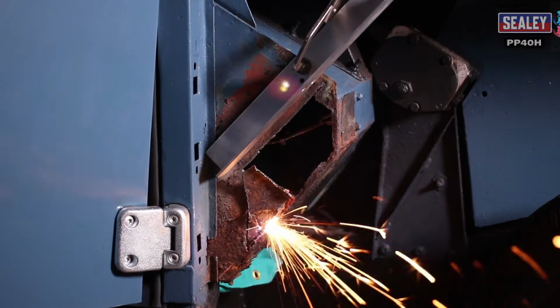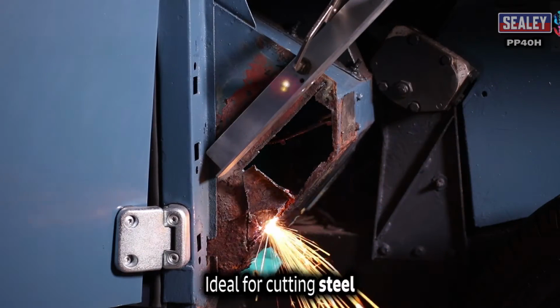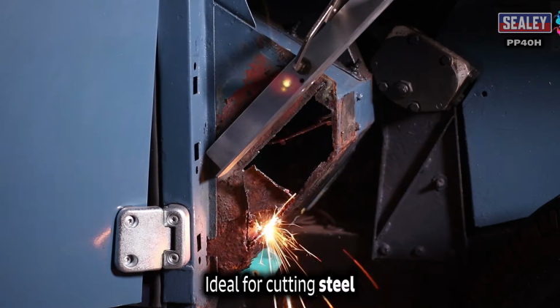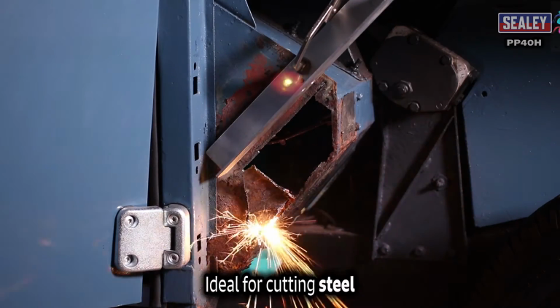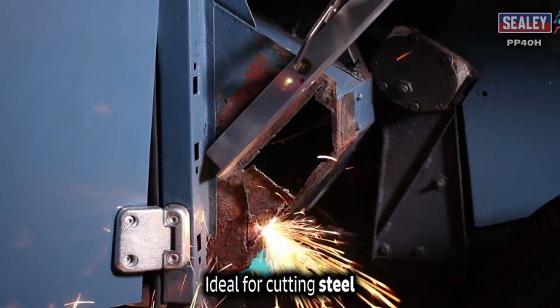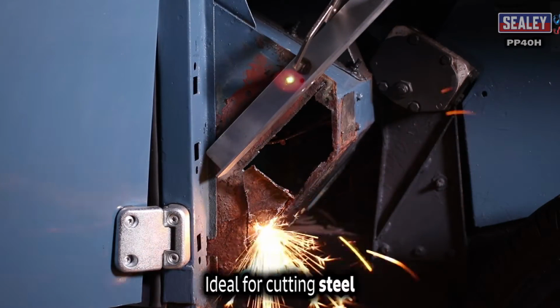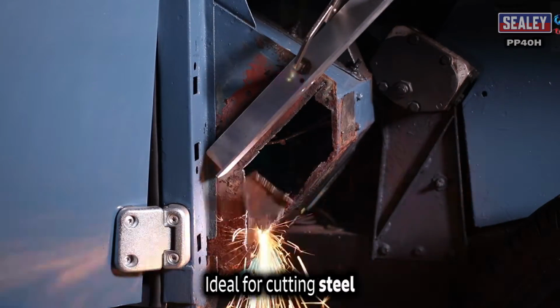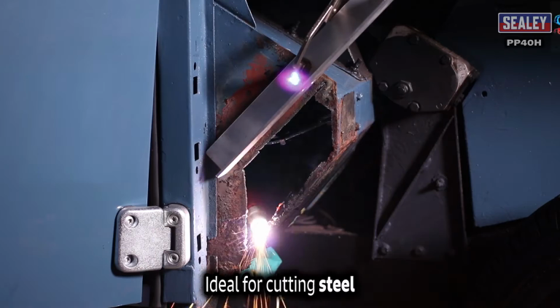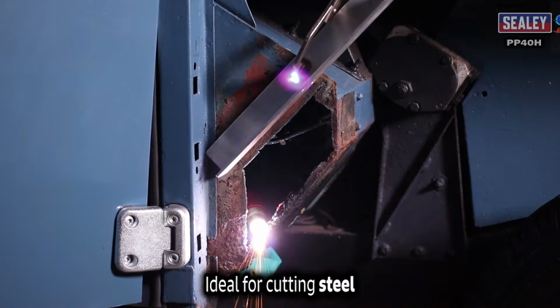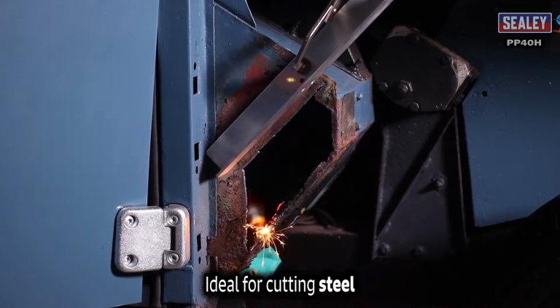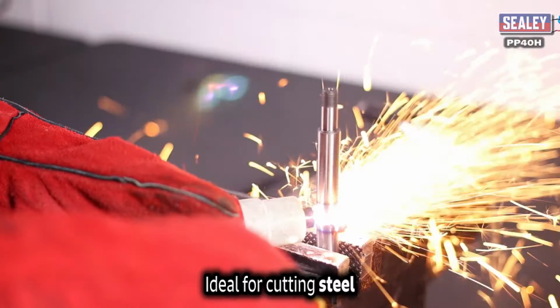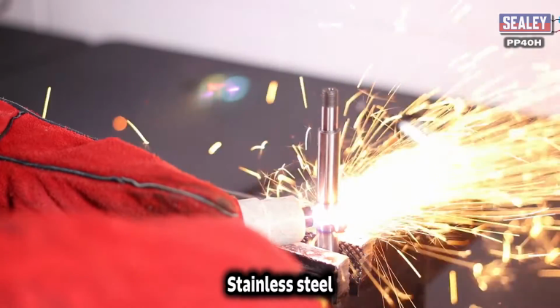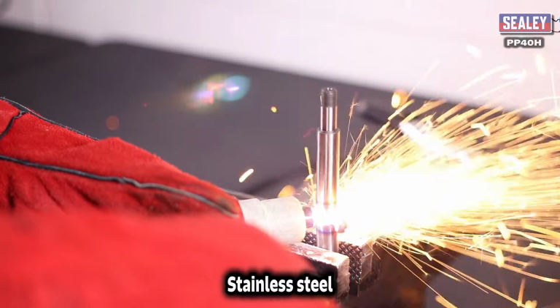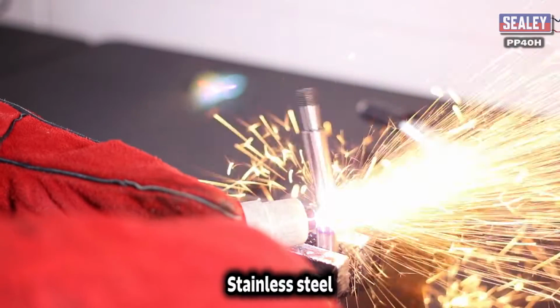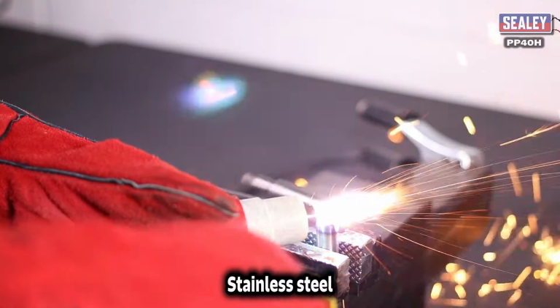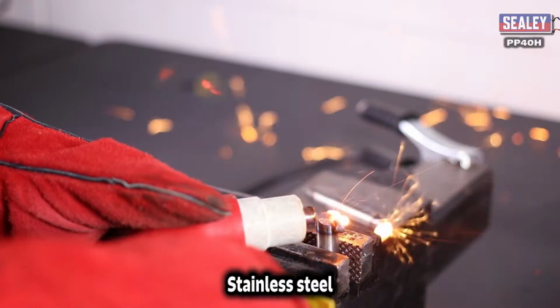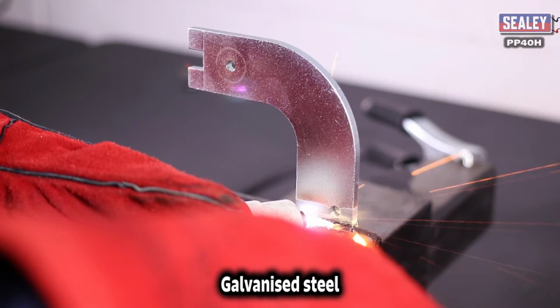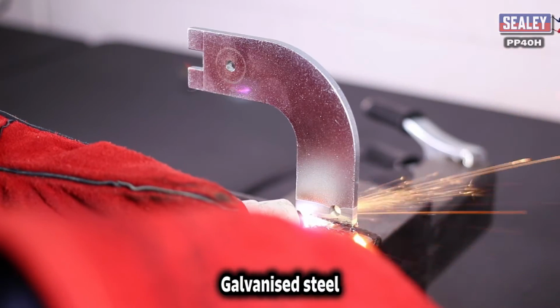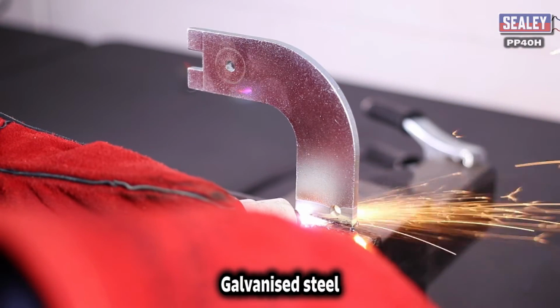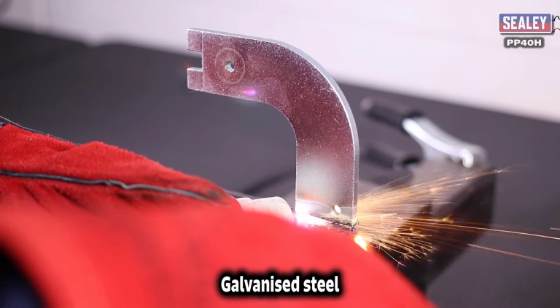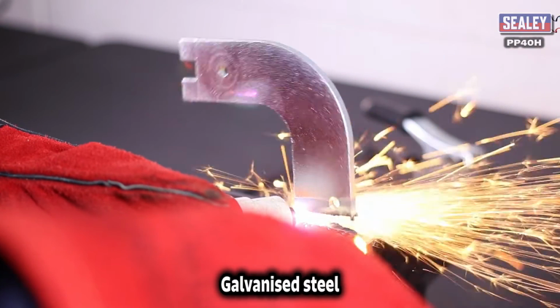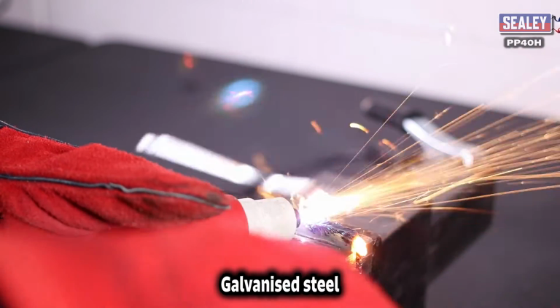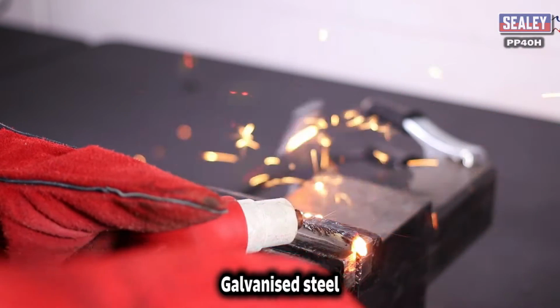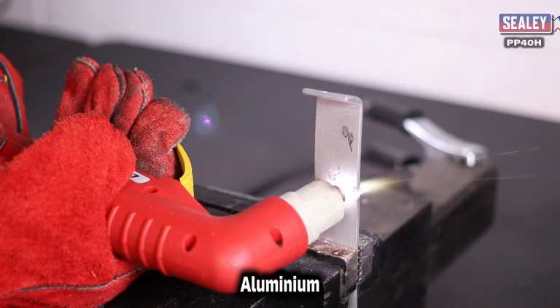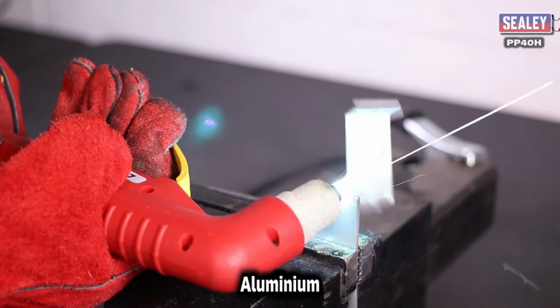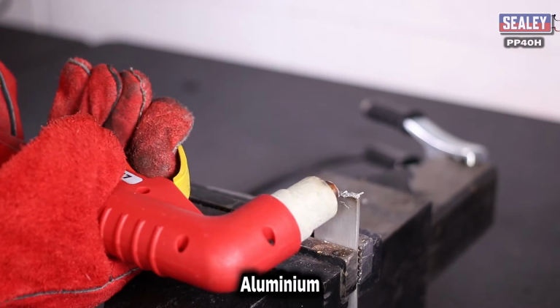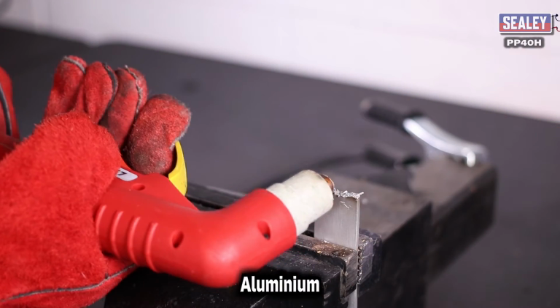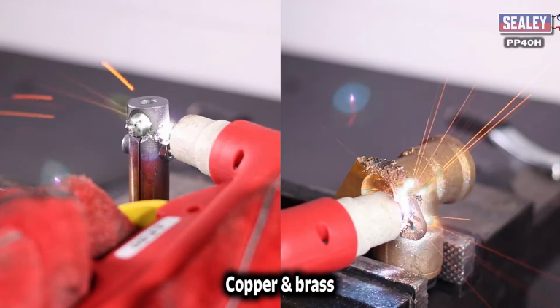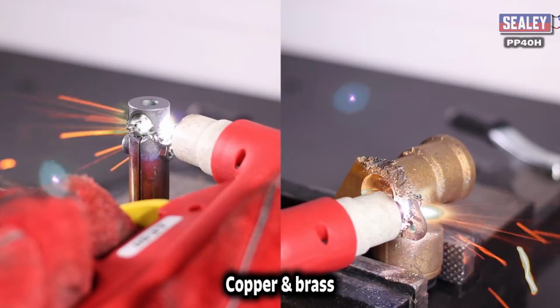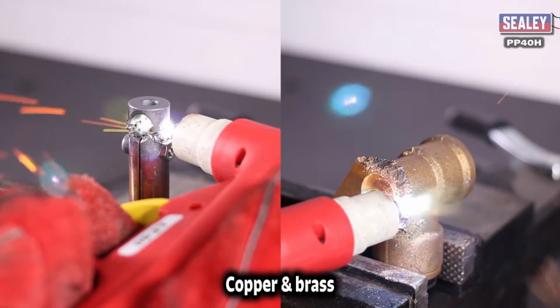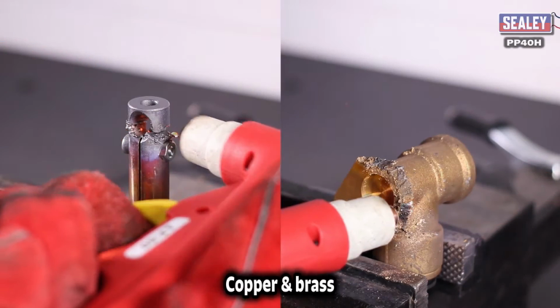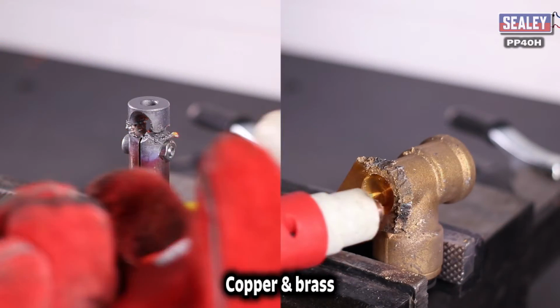These are ideal for cutting steel, stainless steel, galvanised steel, aluminium, copper and brass.